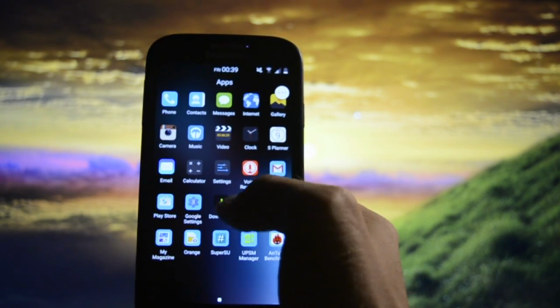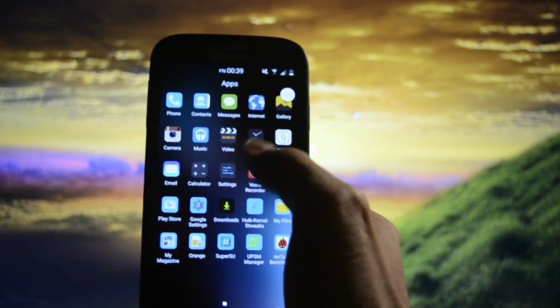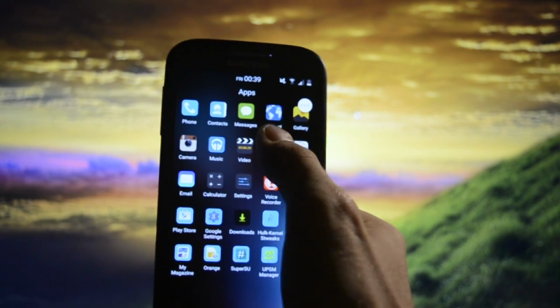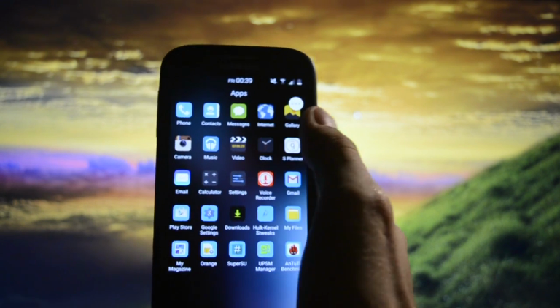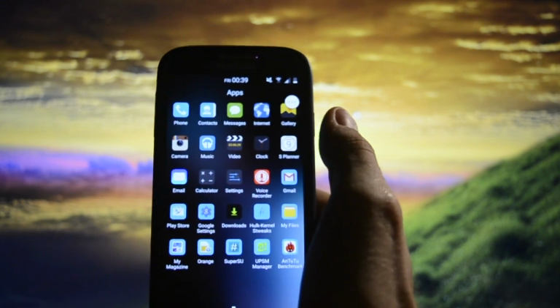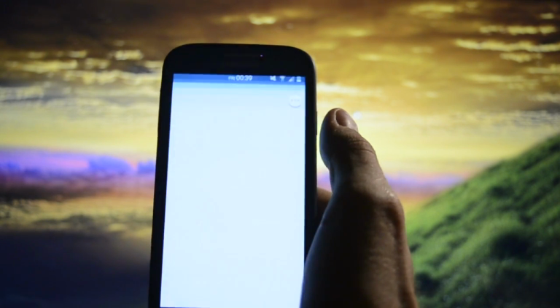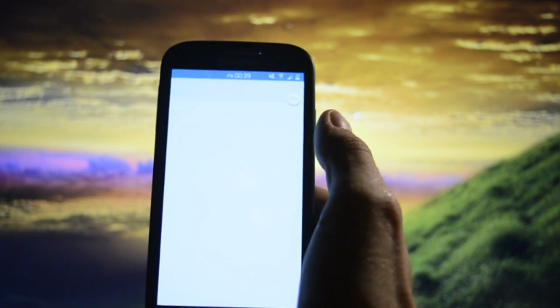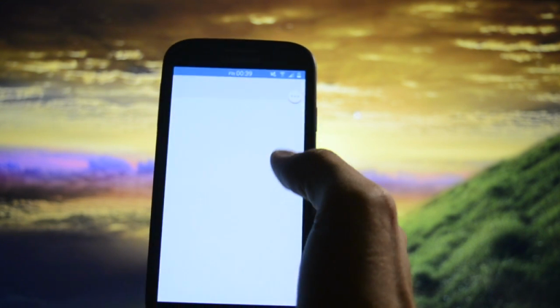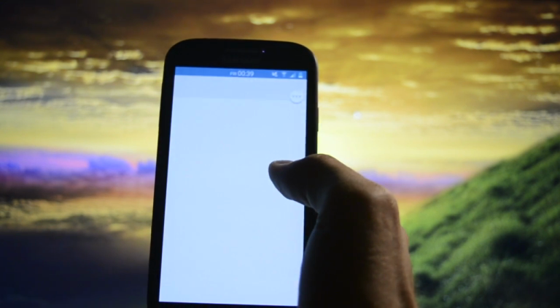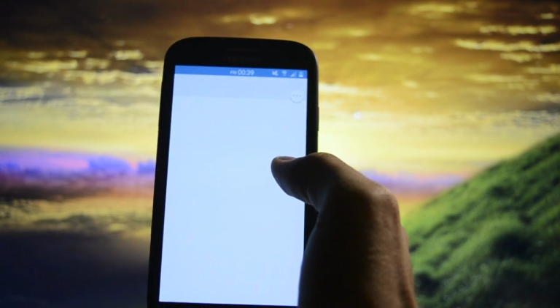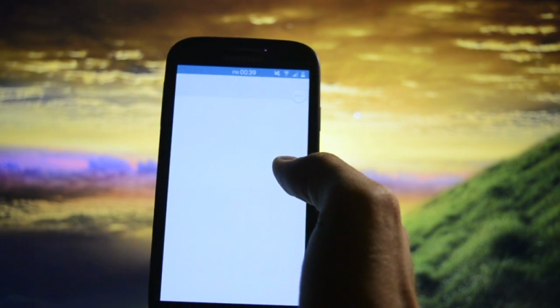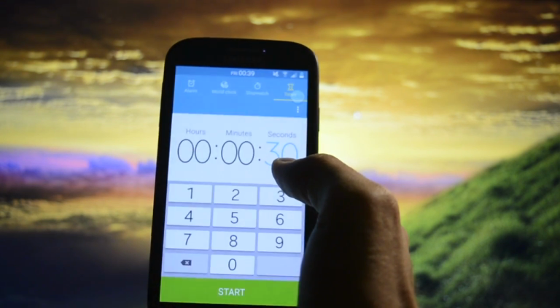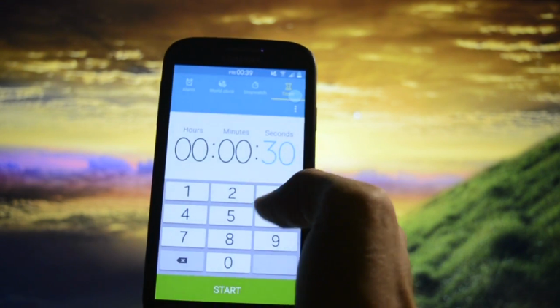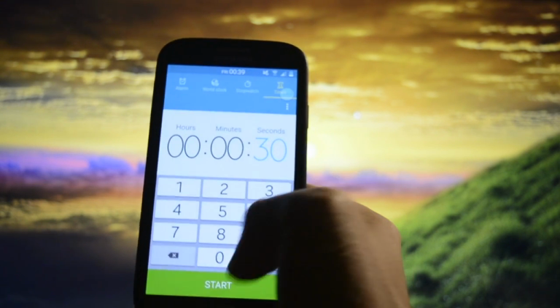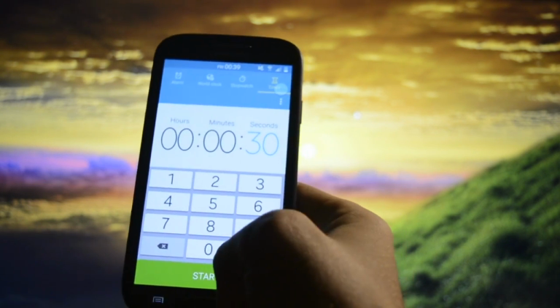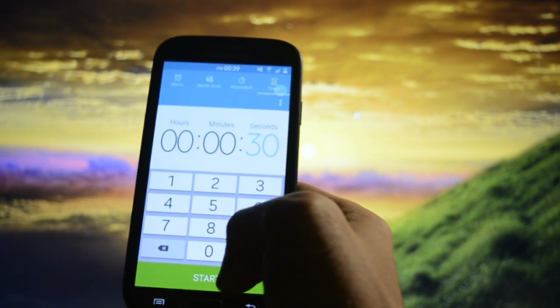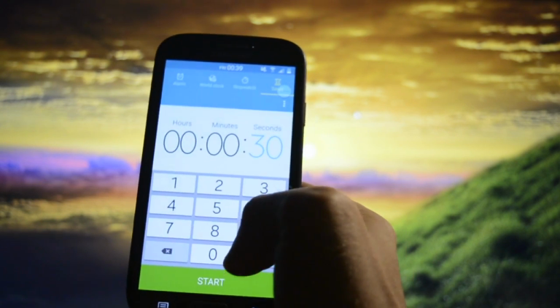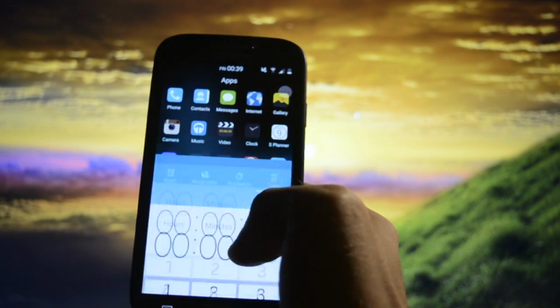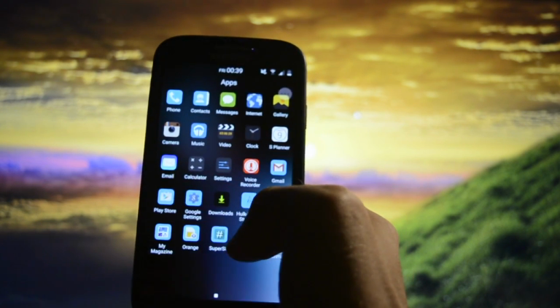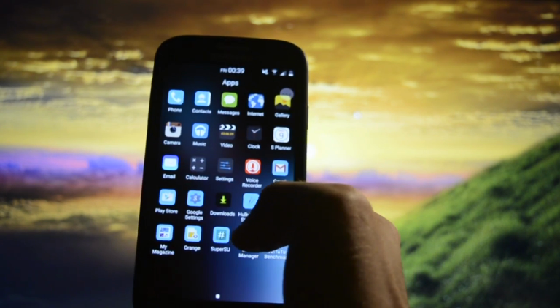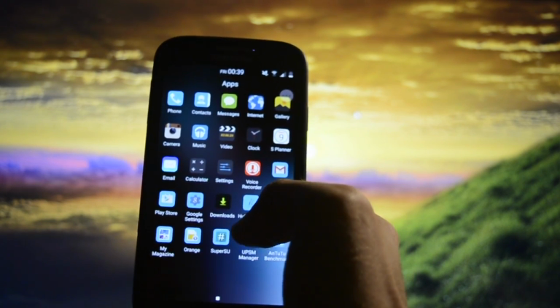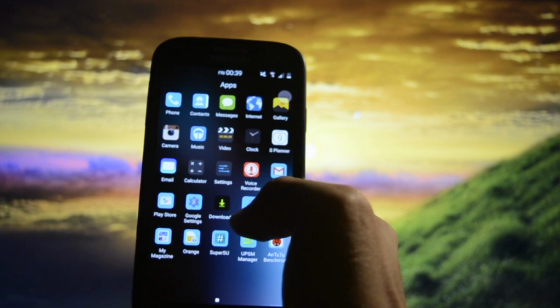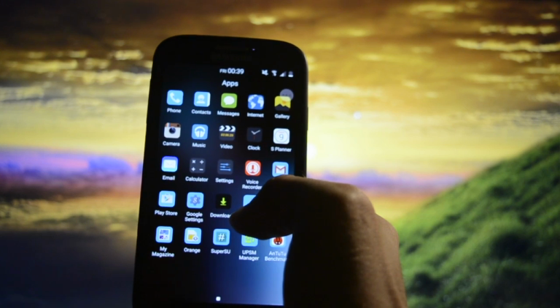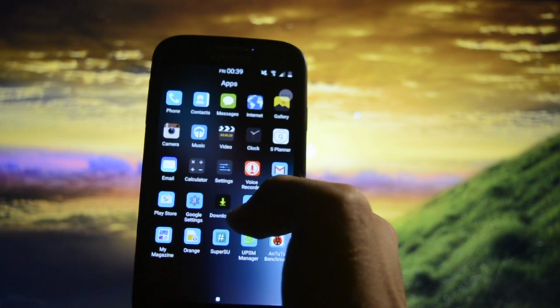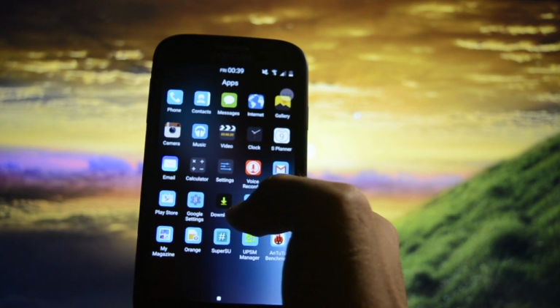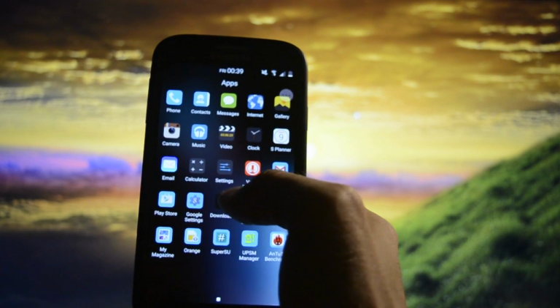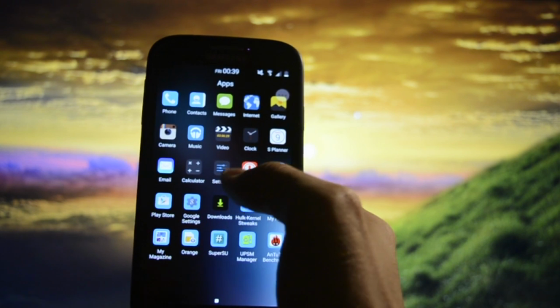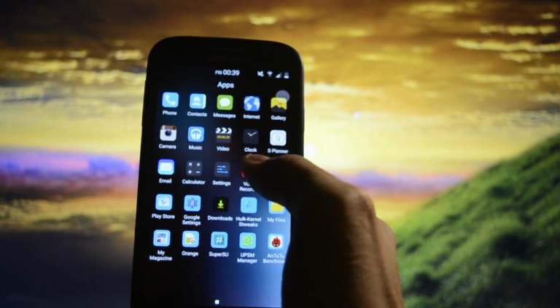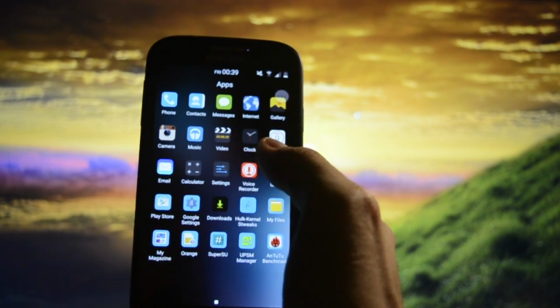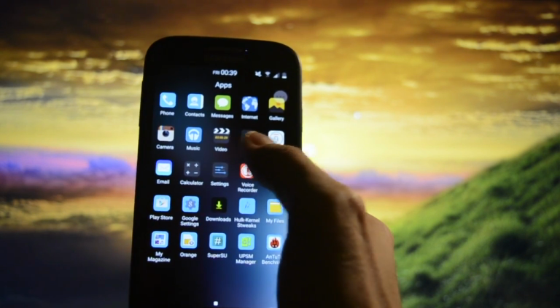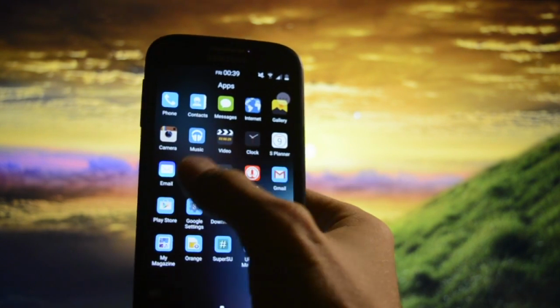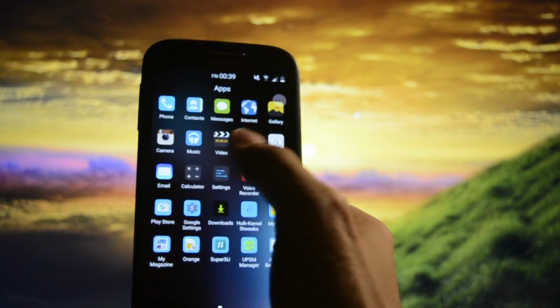Clock app is working. S Planner and Calculator are also there and functioning.